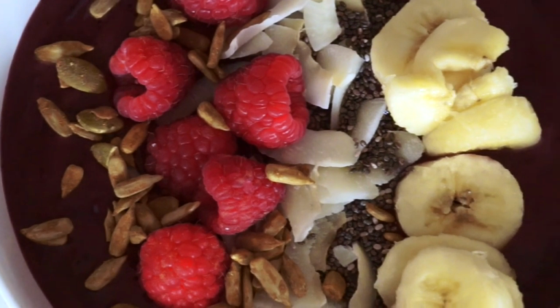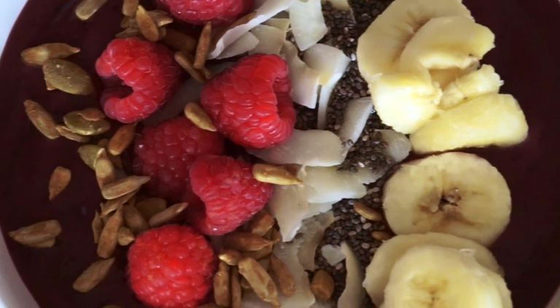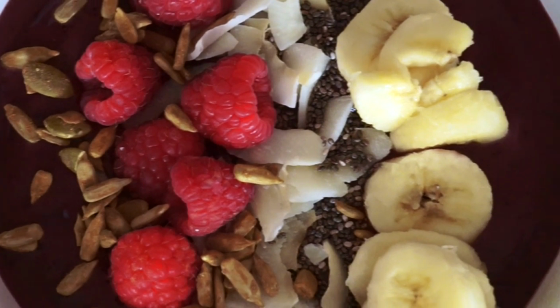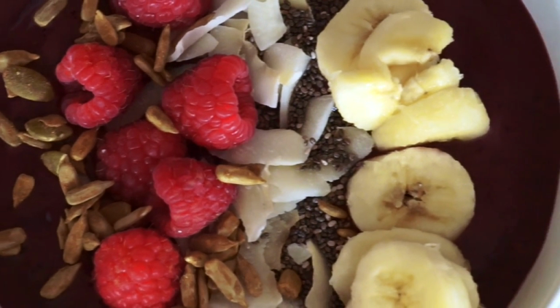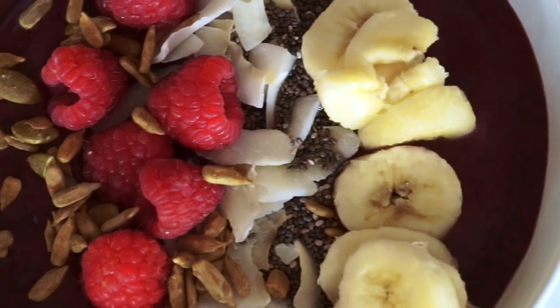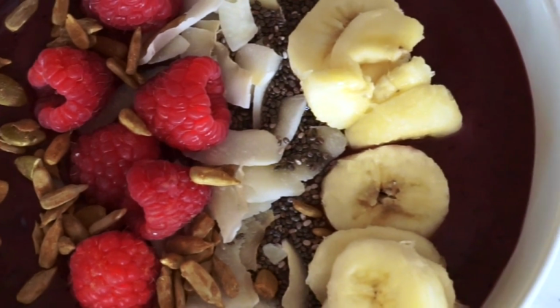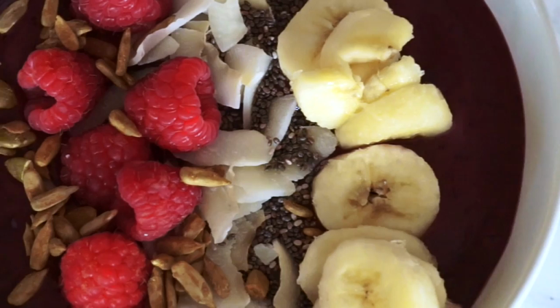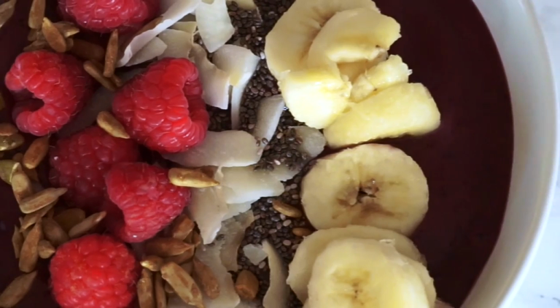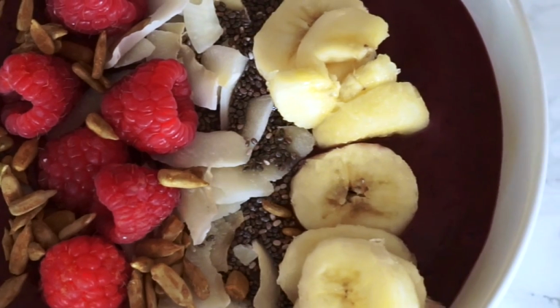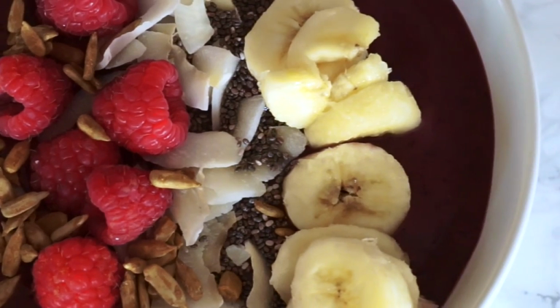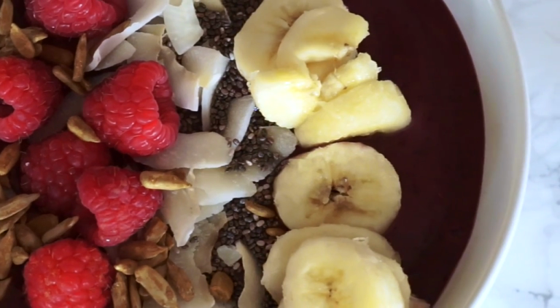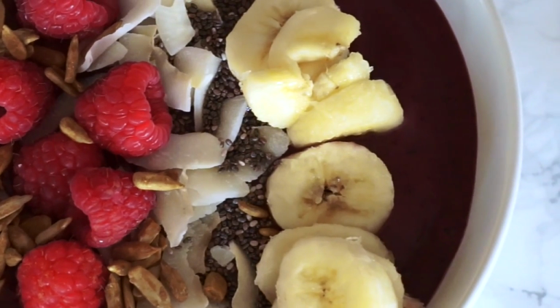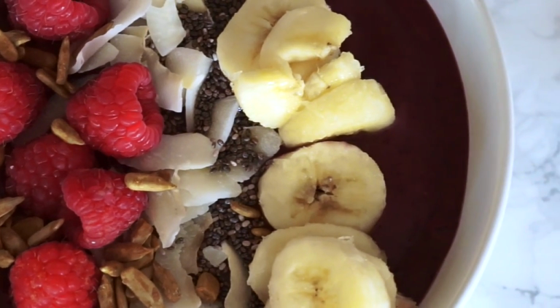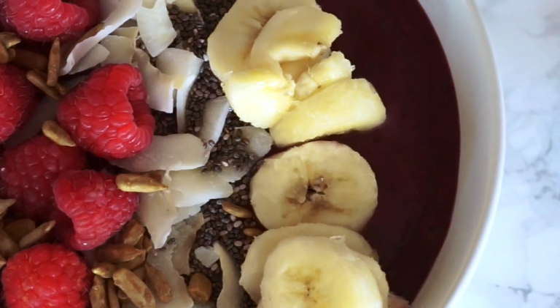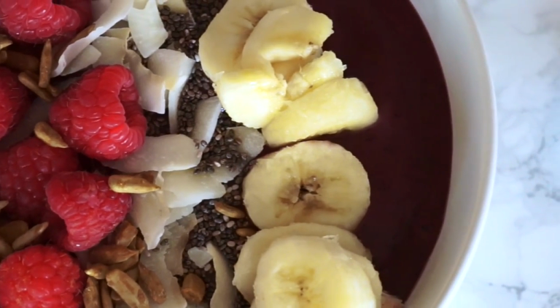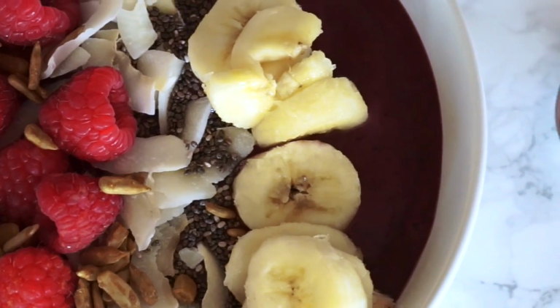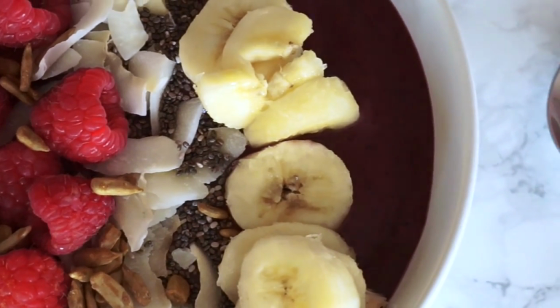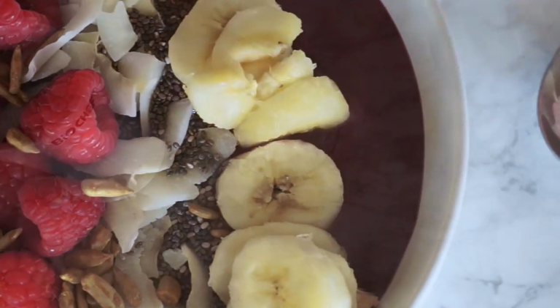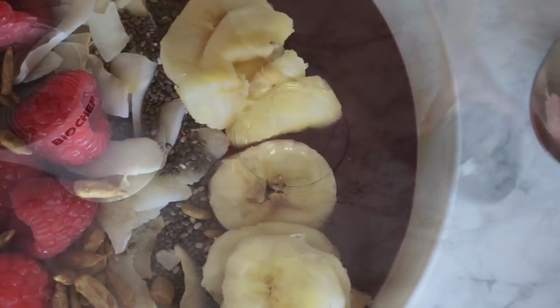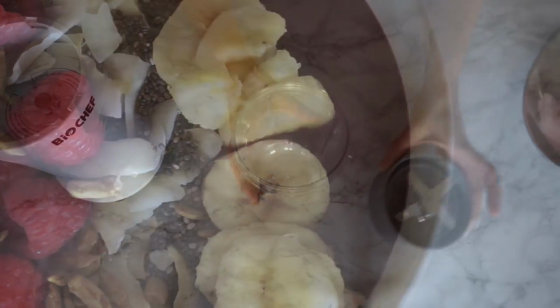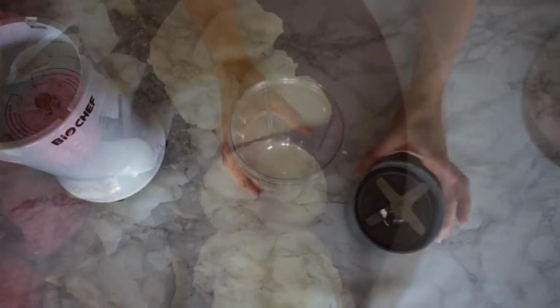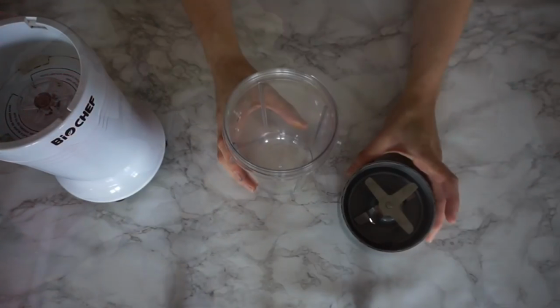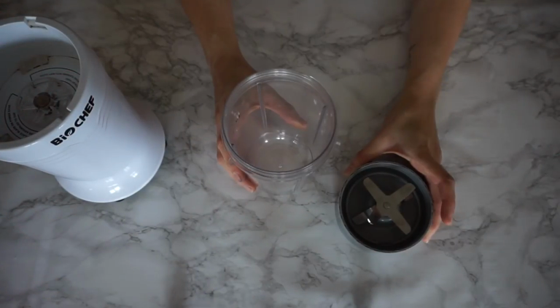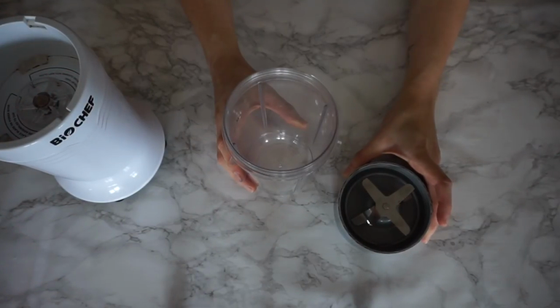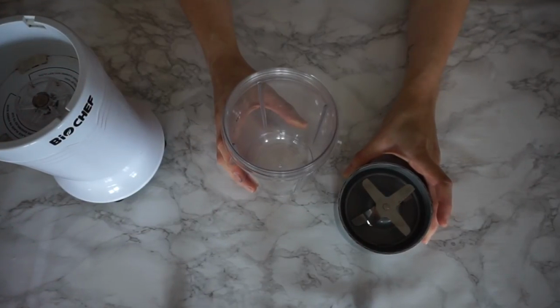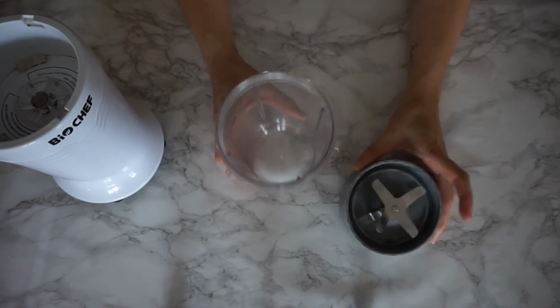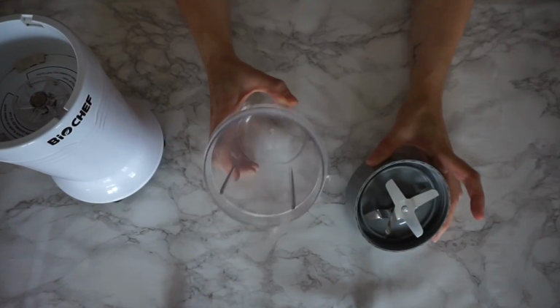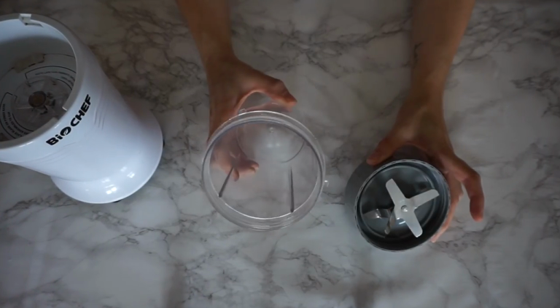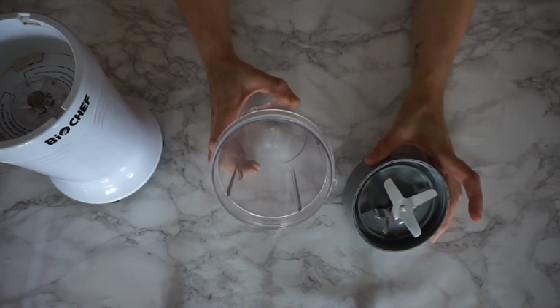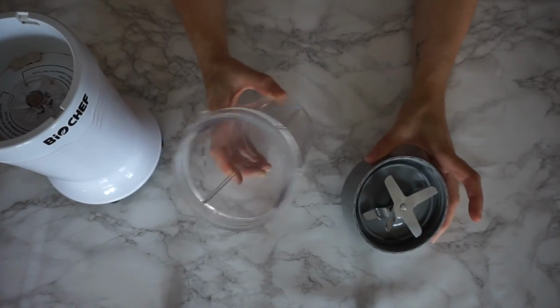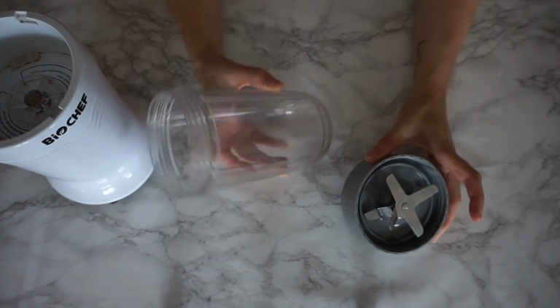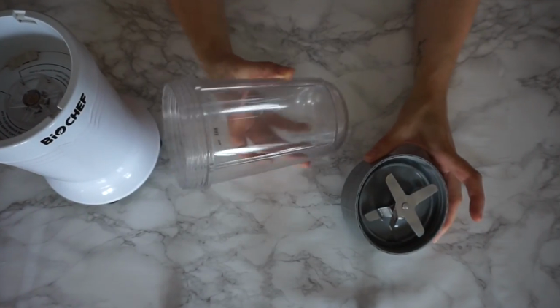Hello and welcome back to my channel. Today I just want to show you how to make the perfect acai bowl.